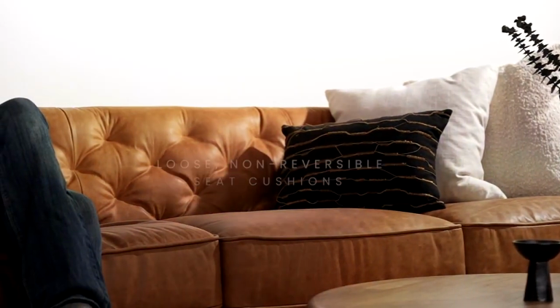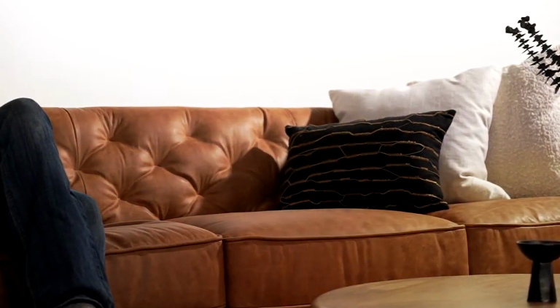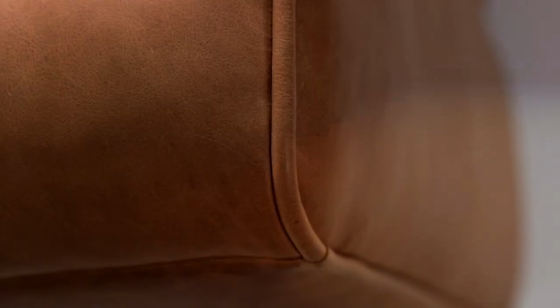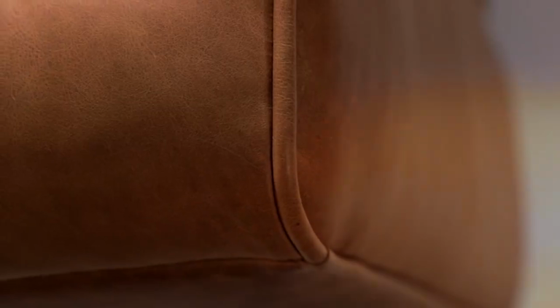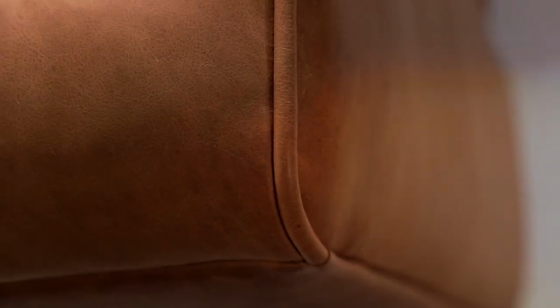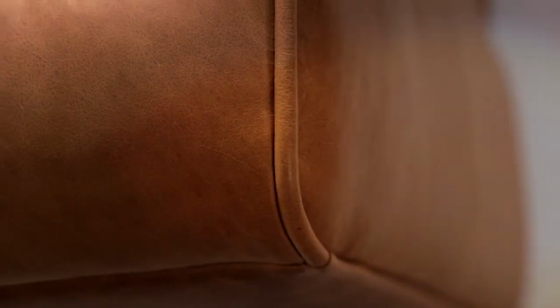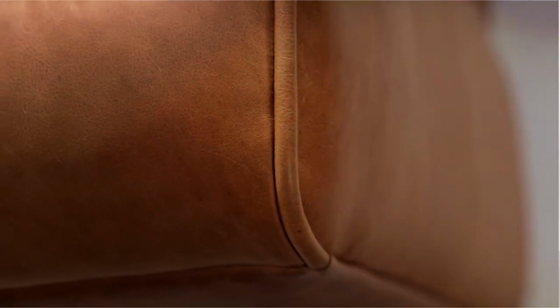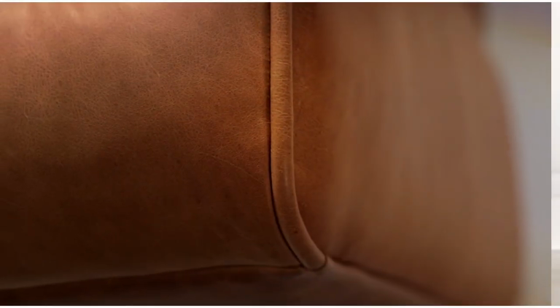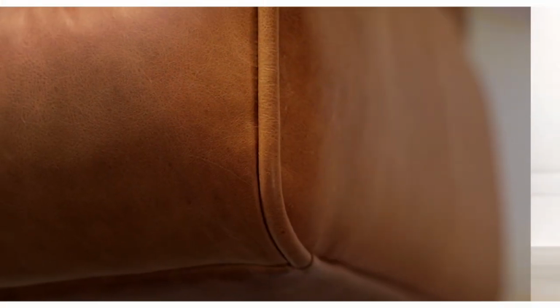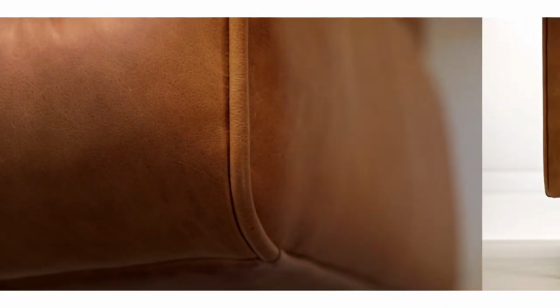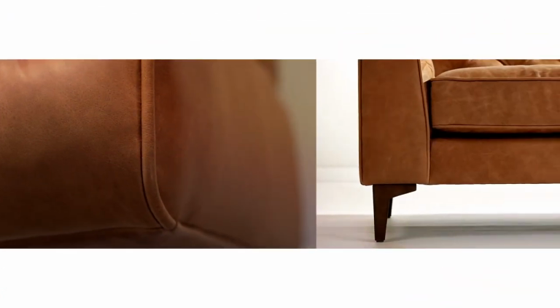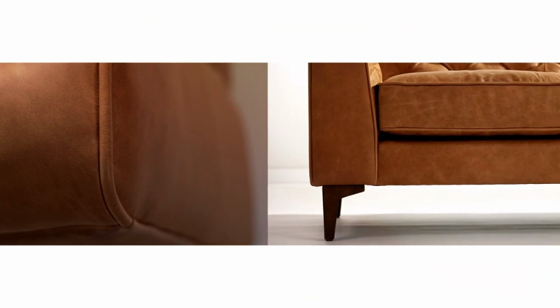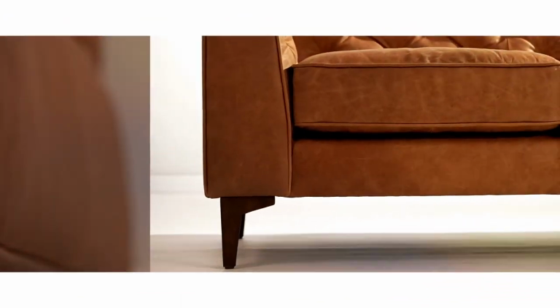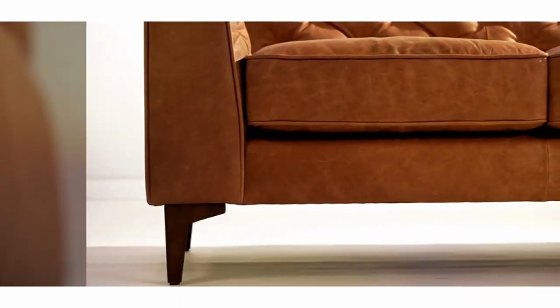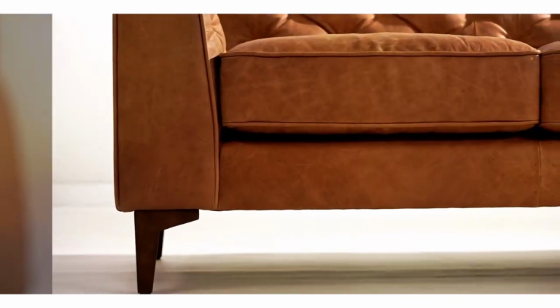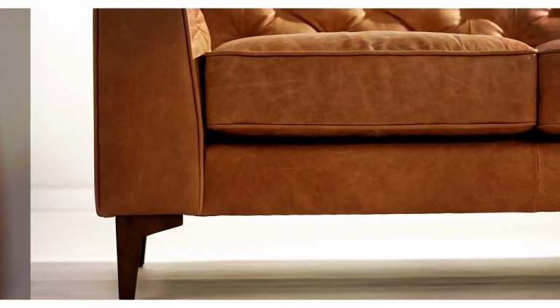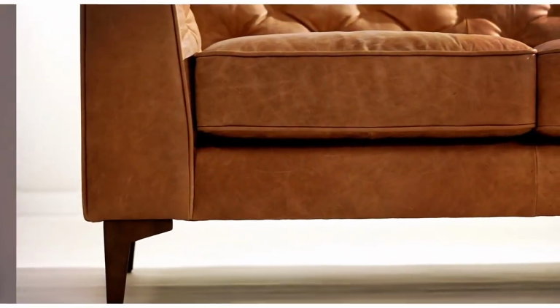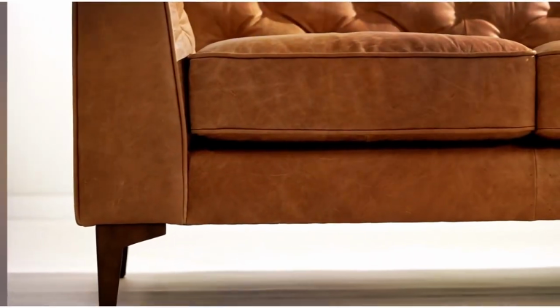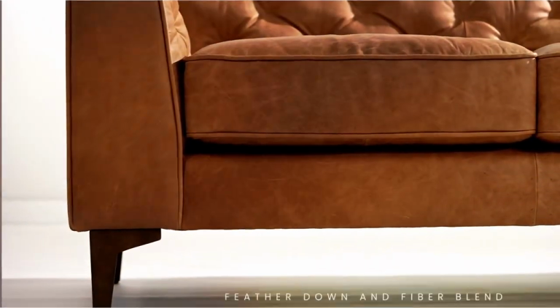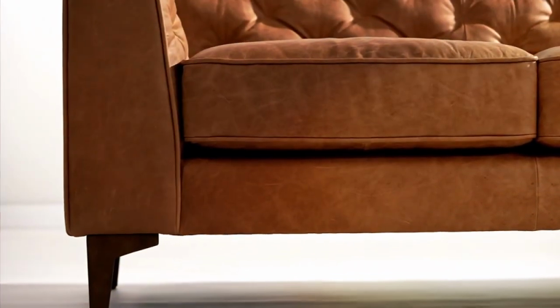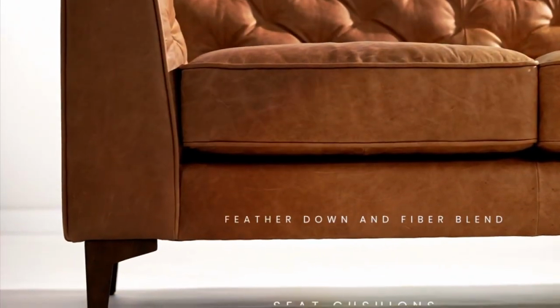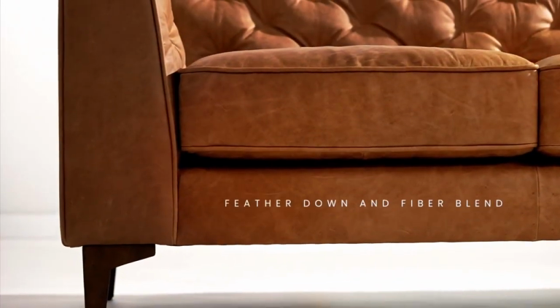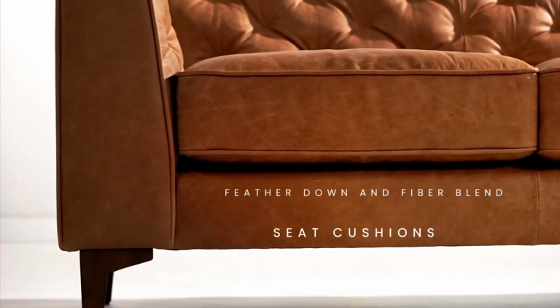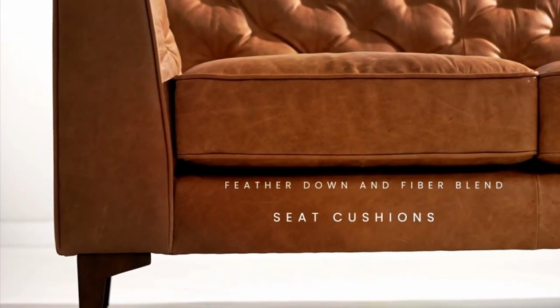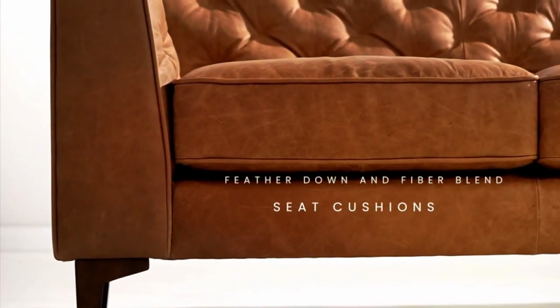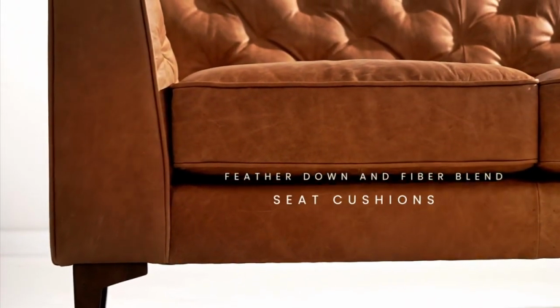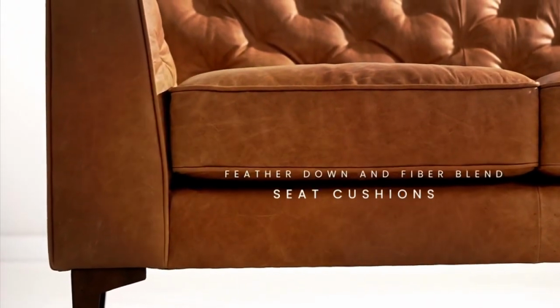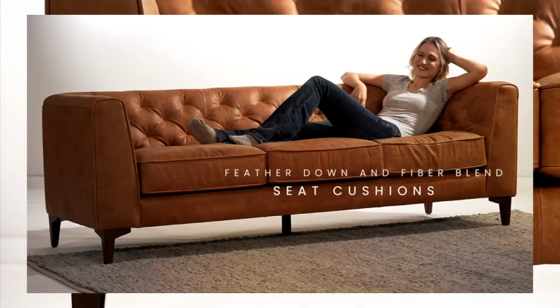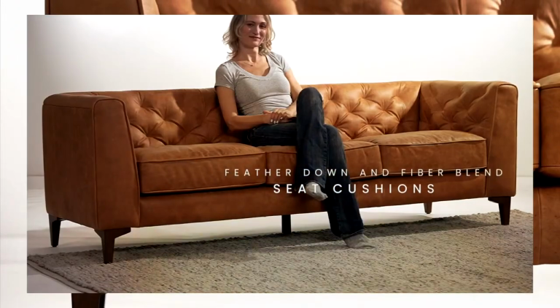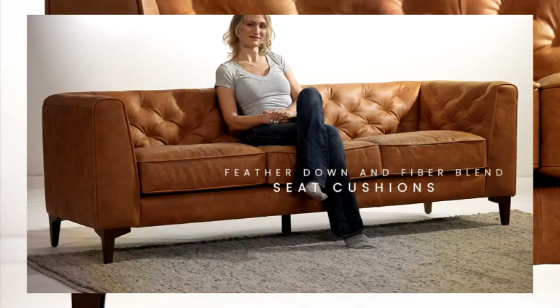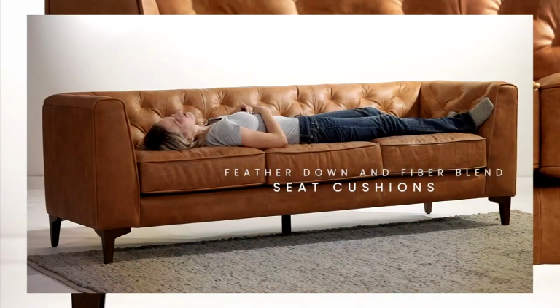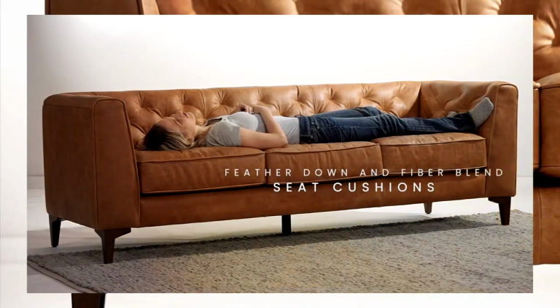The Essex's generous 89-inch length provides ample space for the whole family, pets included, to lounge and enjoy moments together.